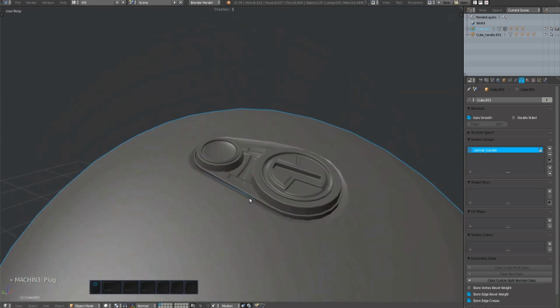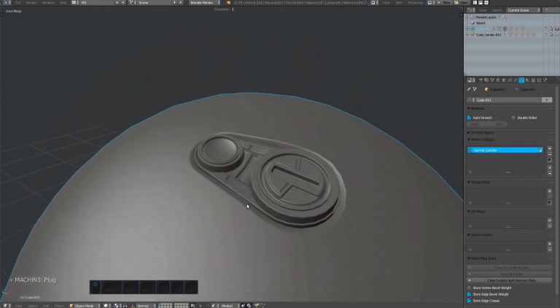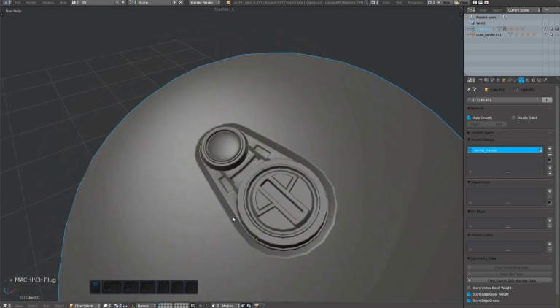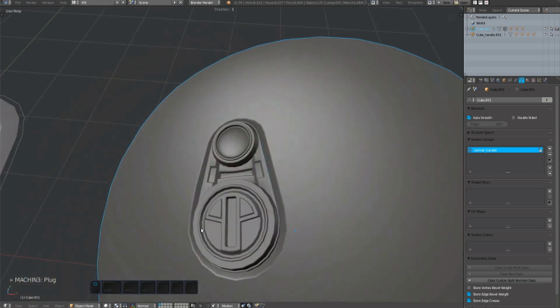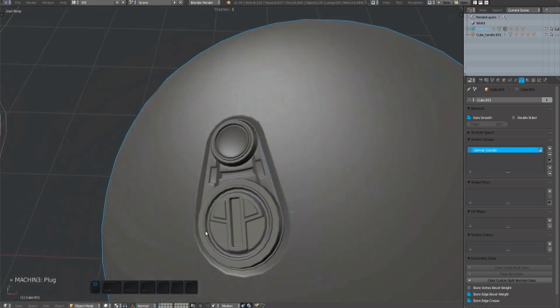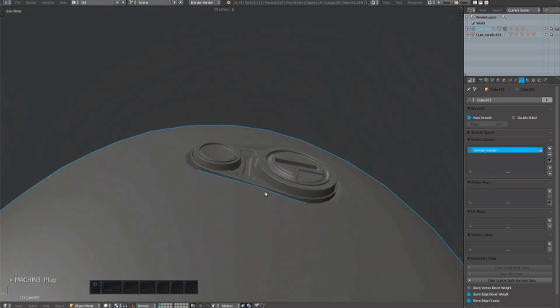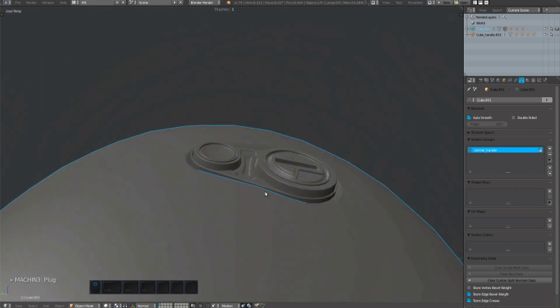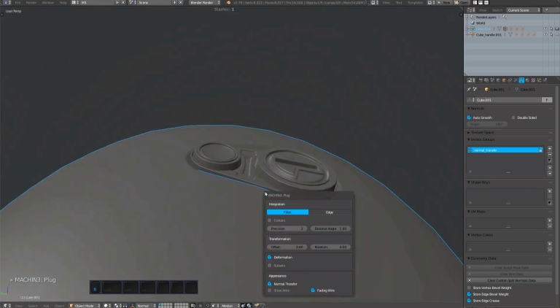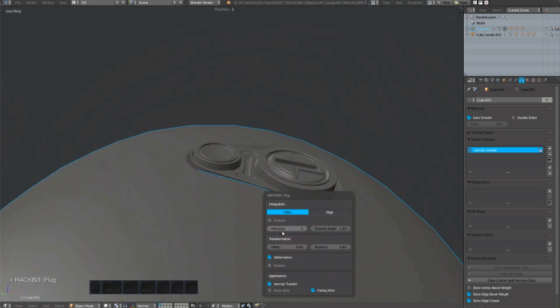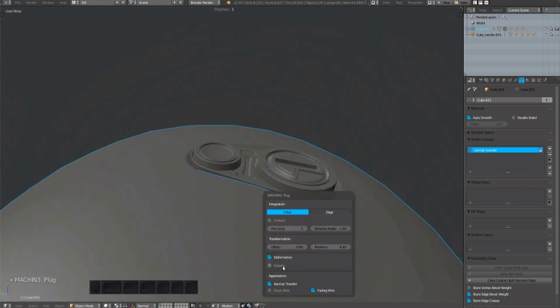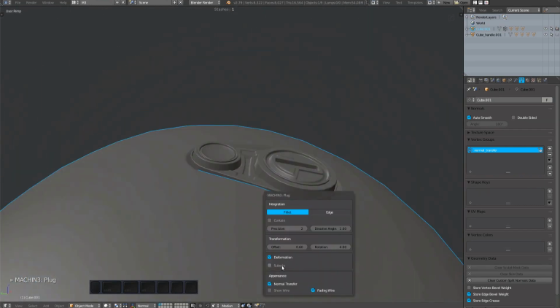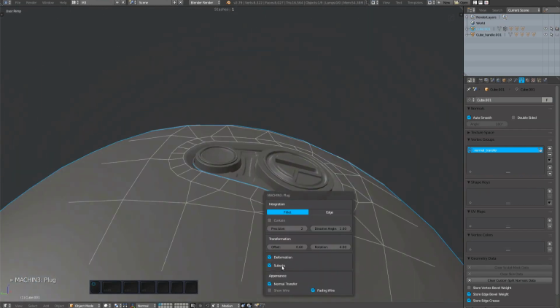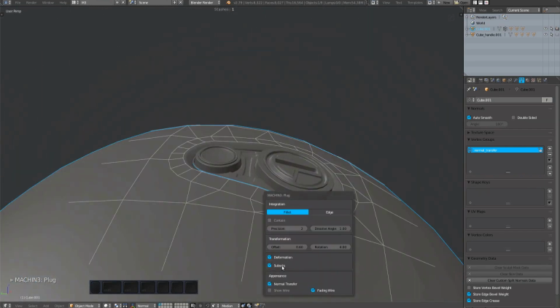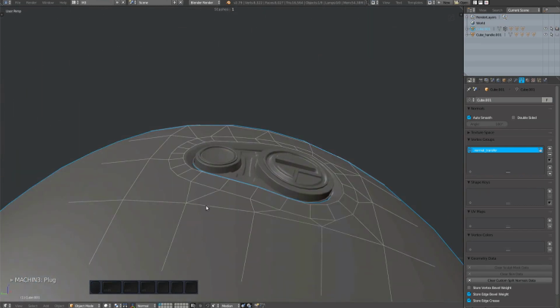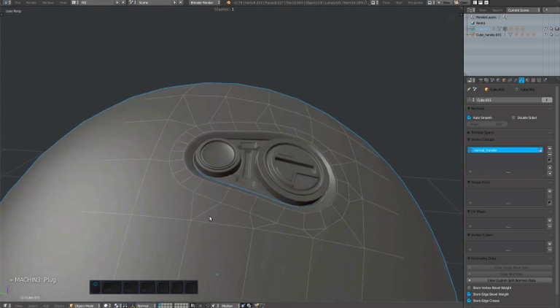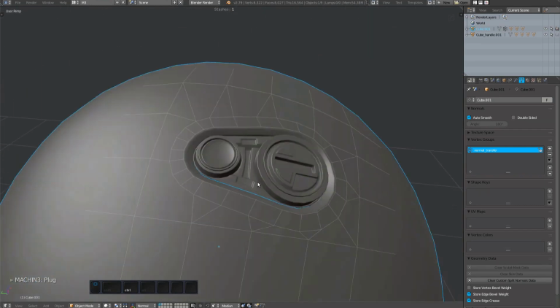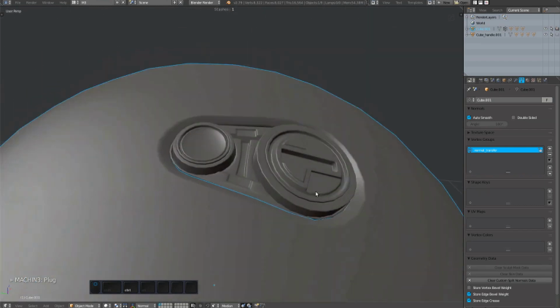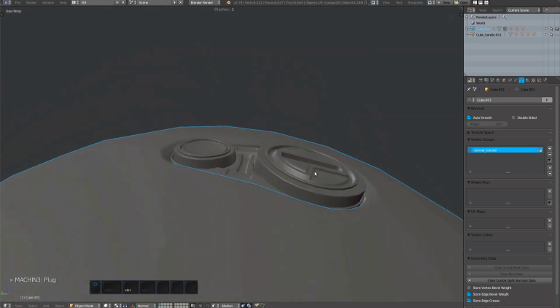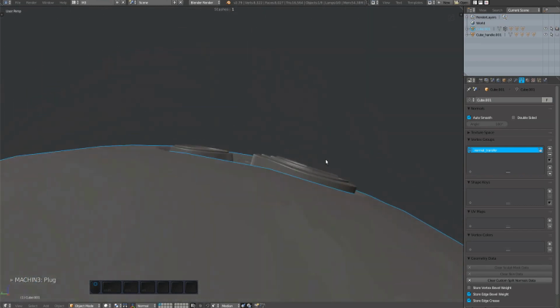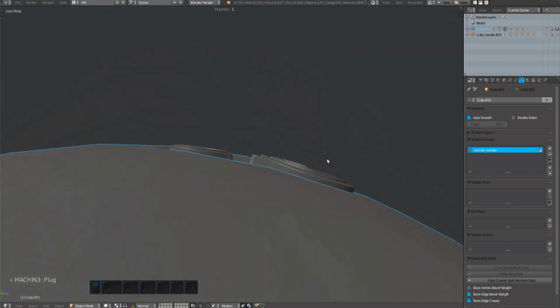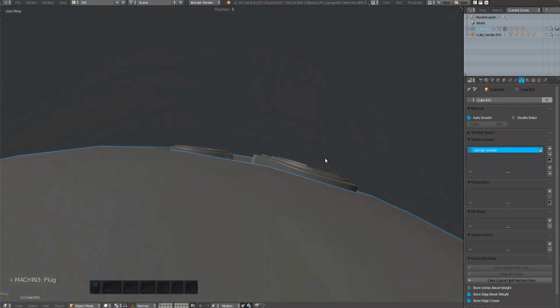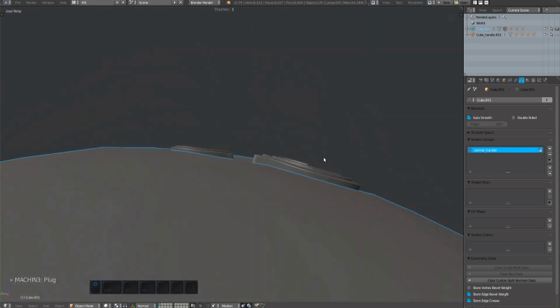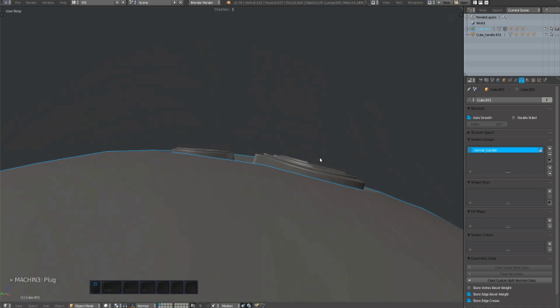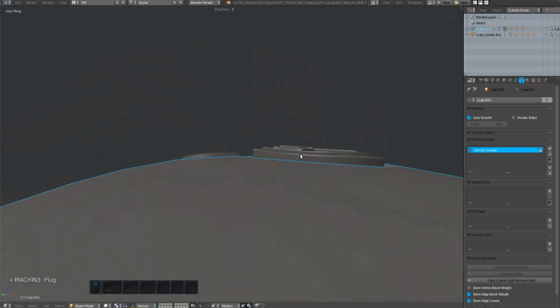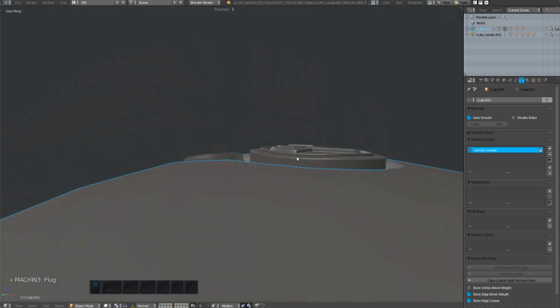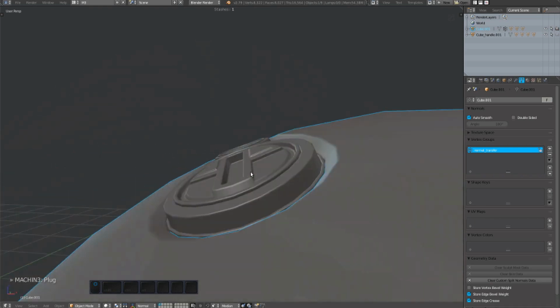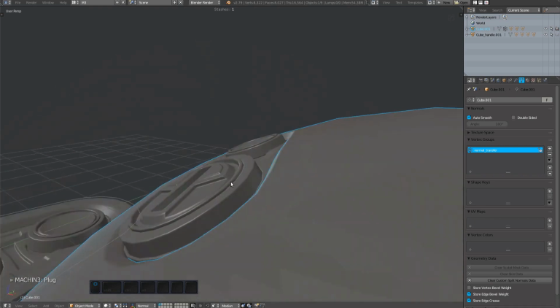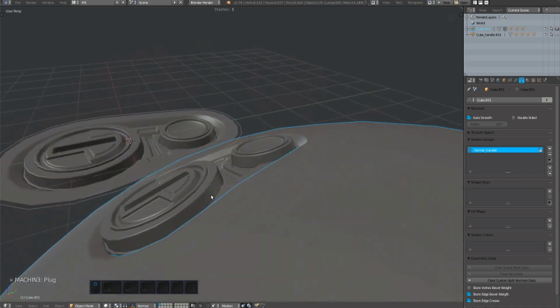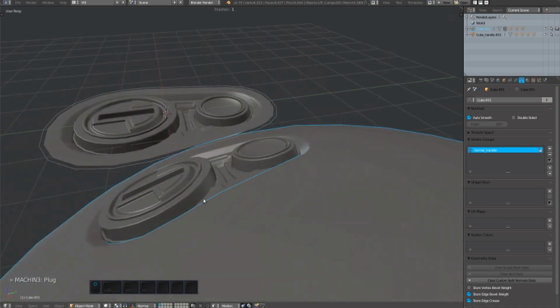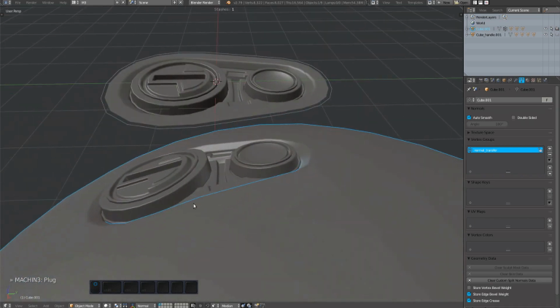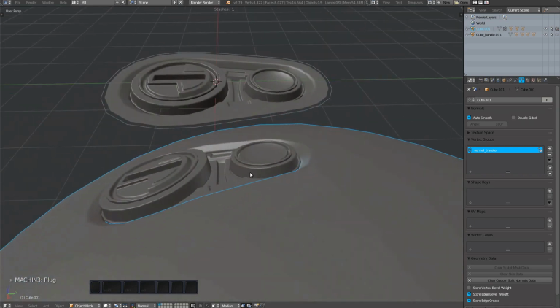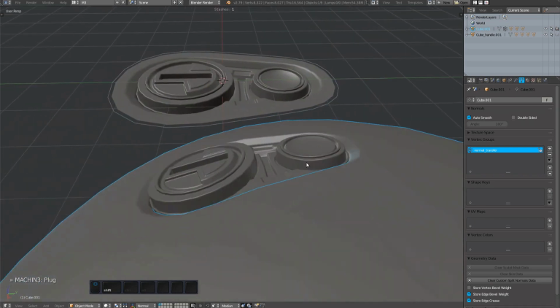It plugs well. There's some distortion on the subset if it deforms, which we can fix using a deformer.